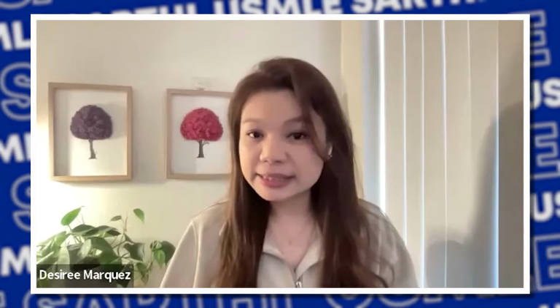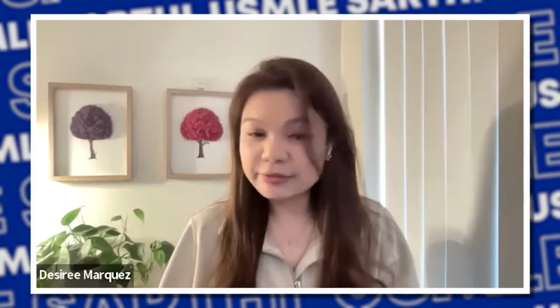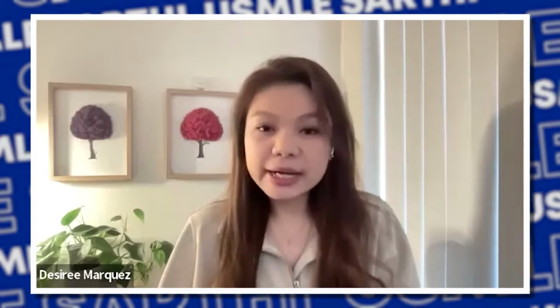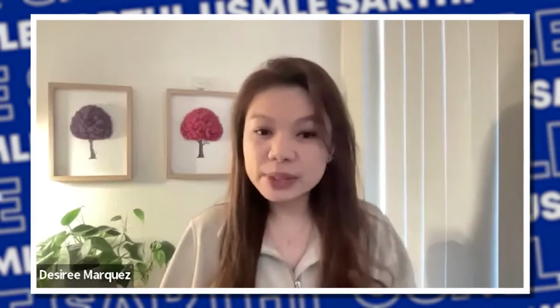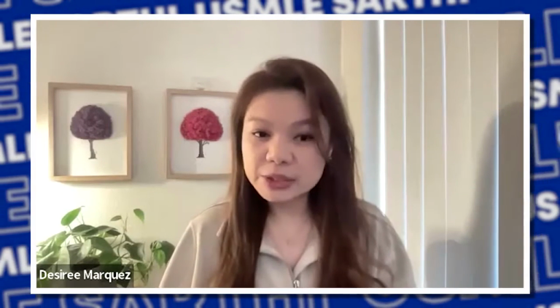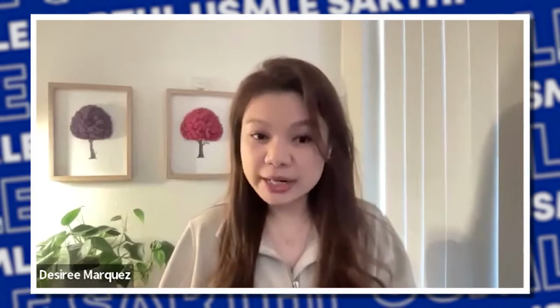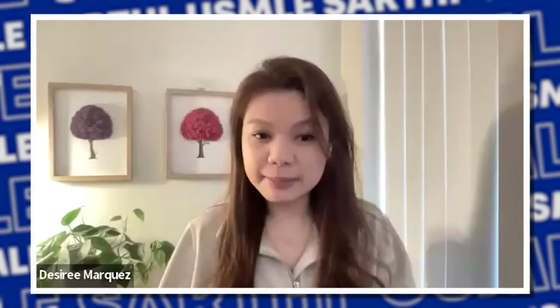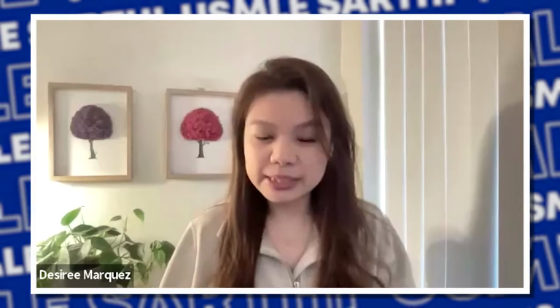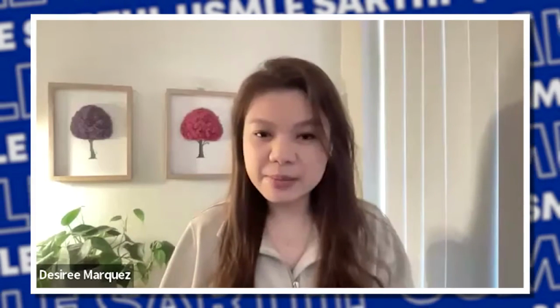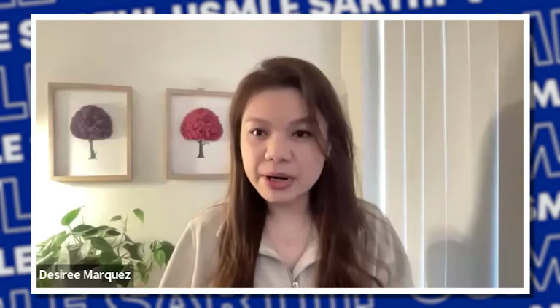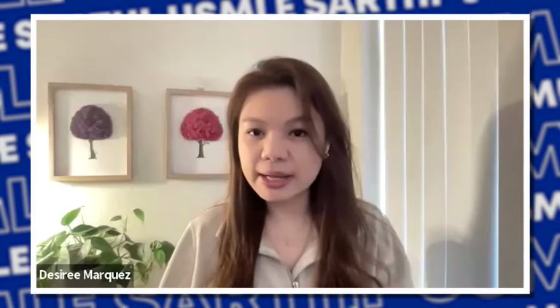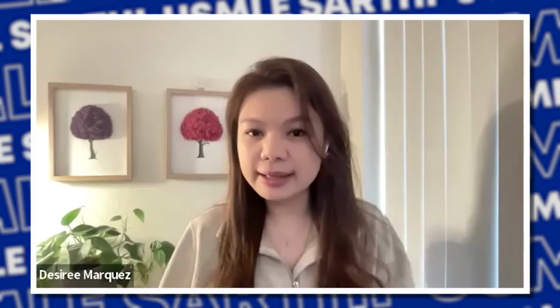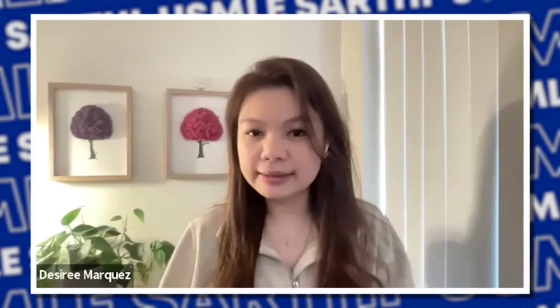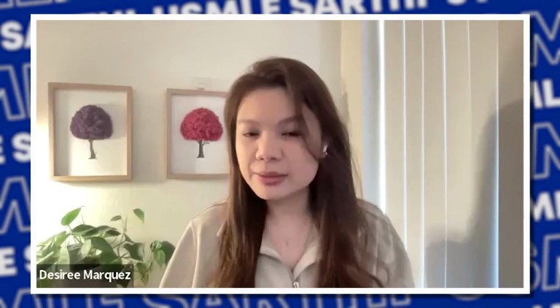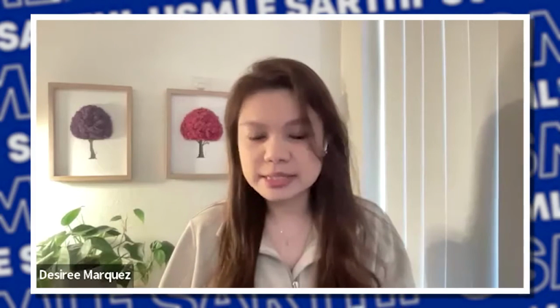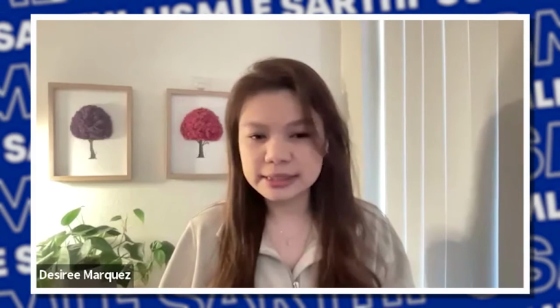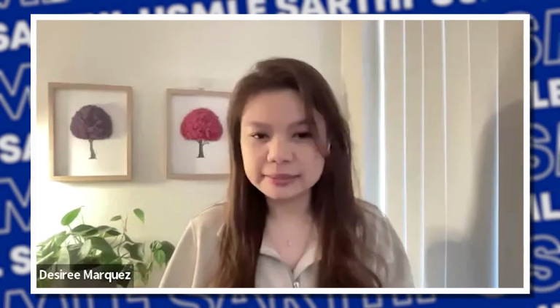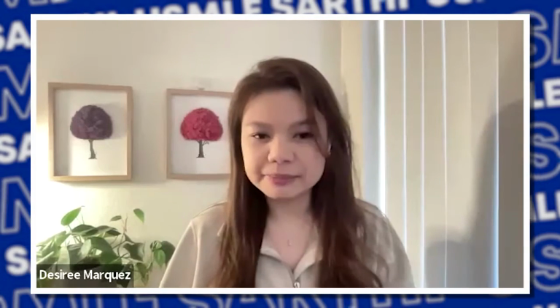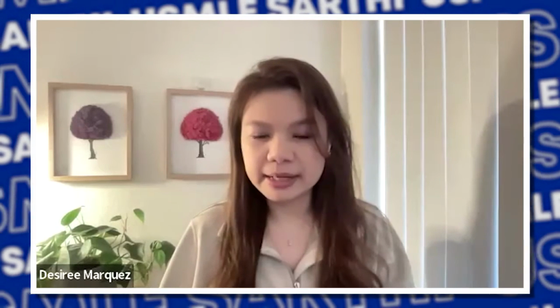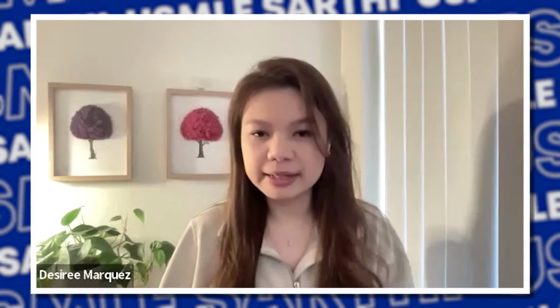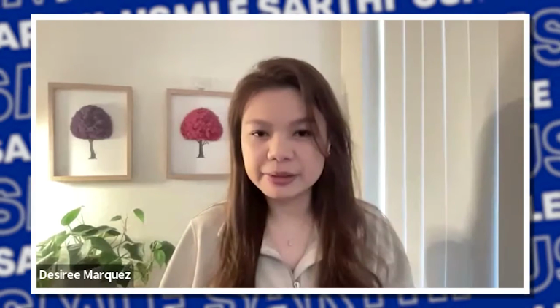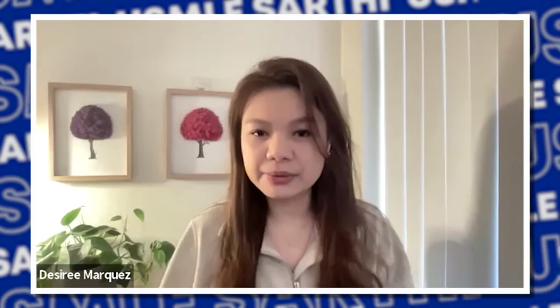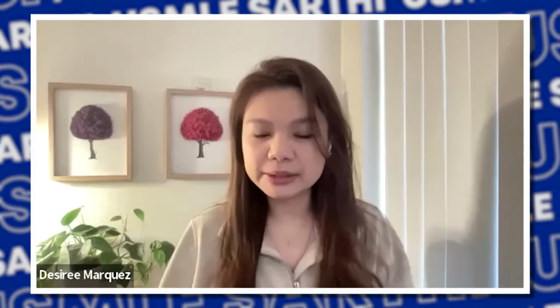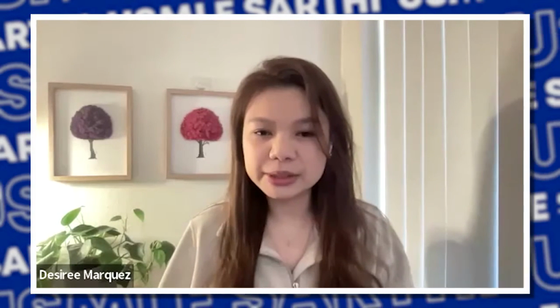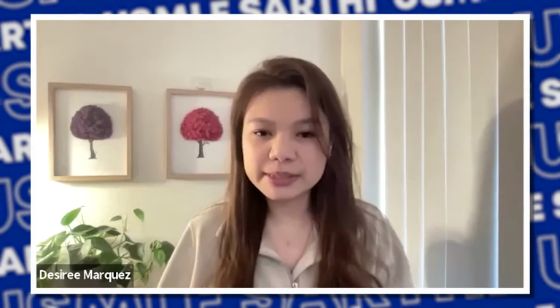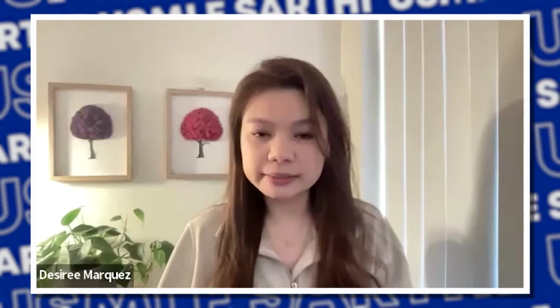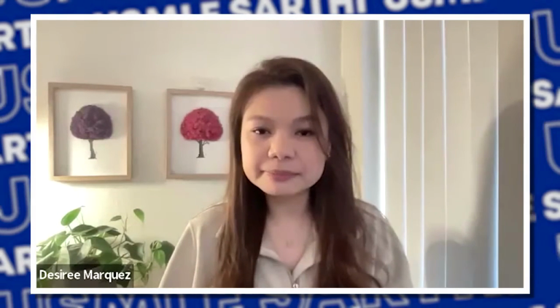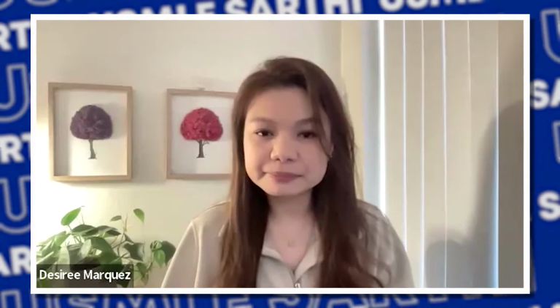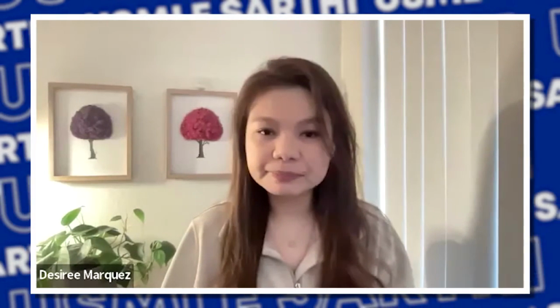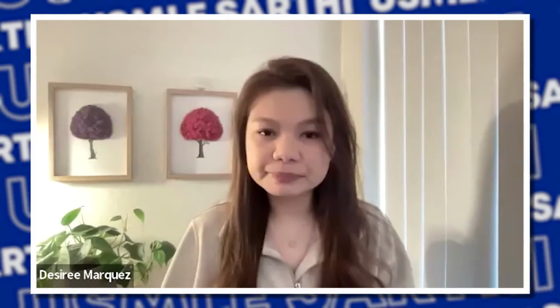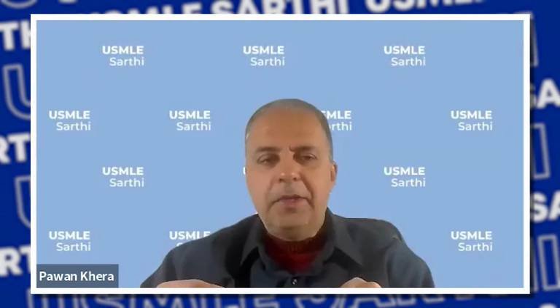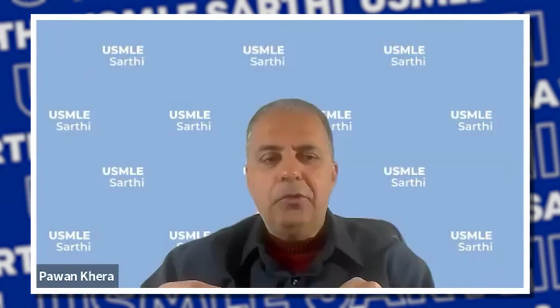That's everything I wanted to share about EMR and the USCE. I hope you guys learned something. Thank you.